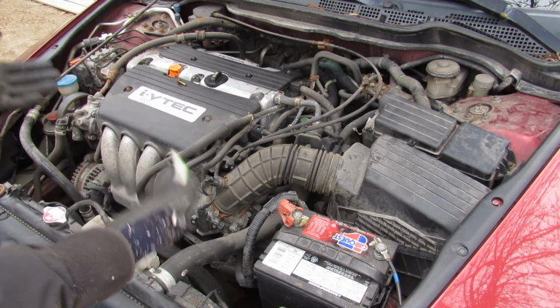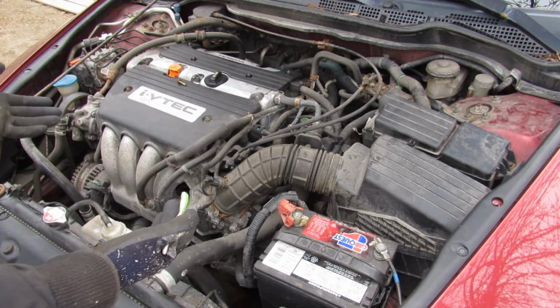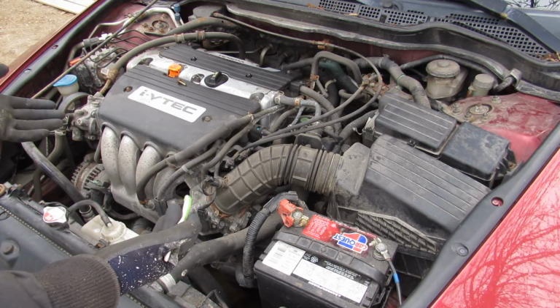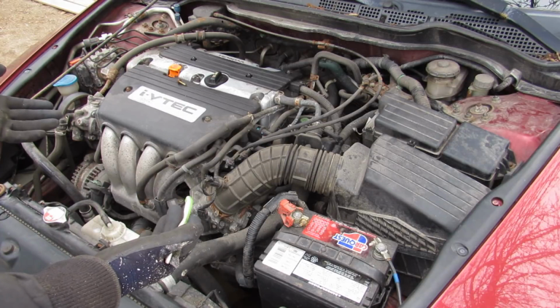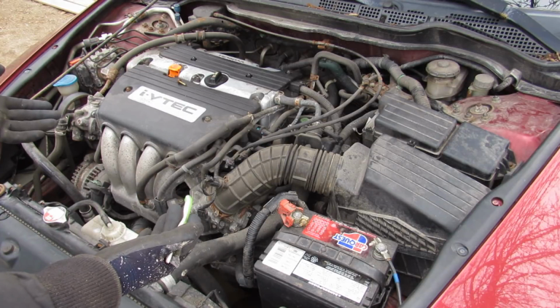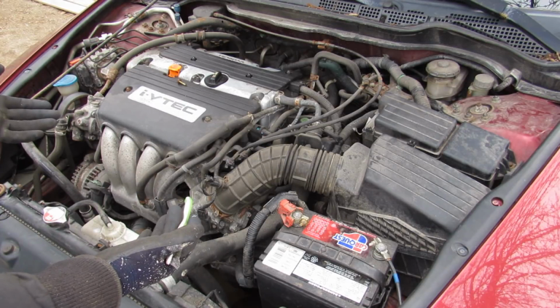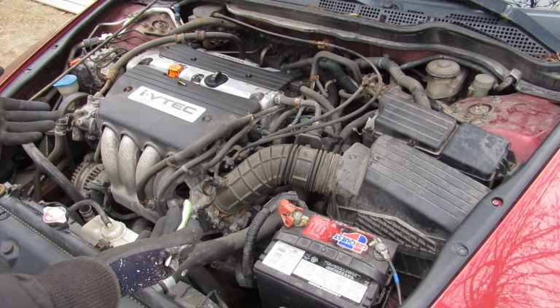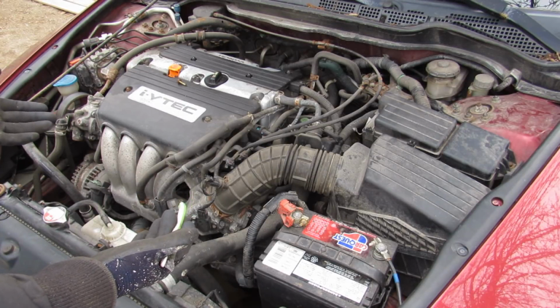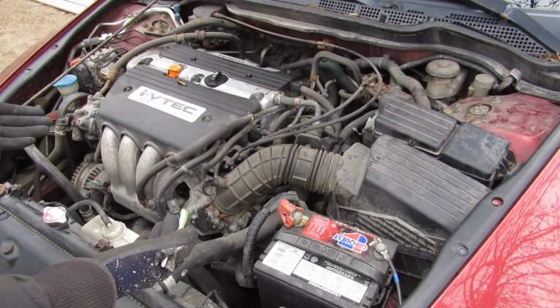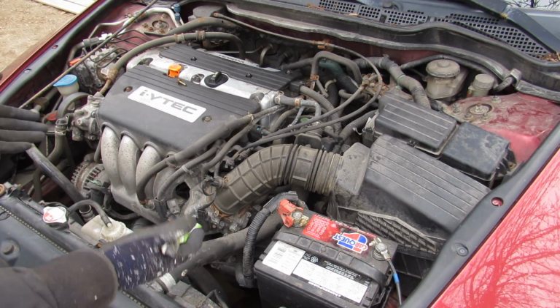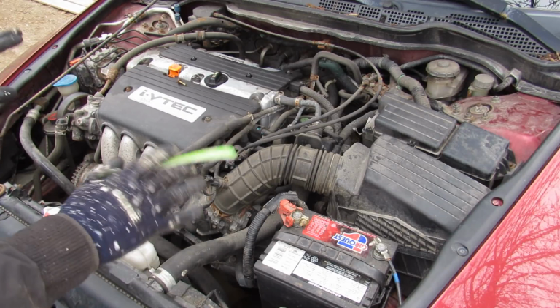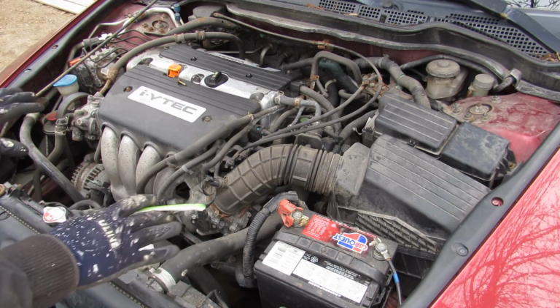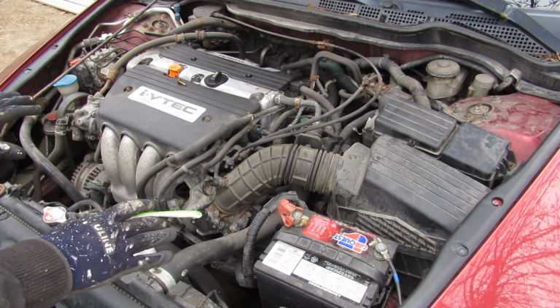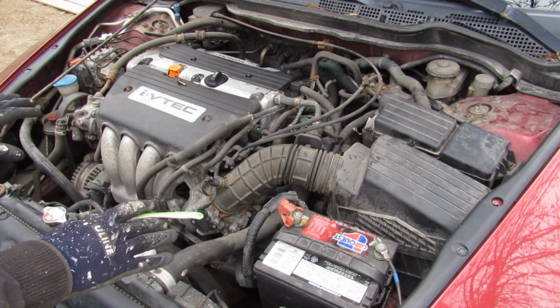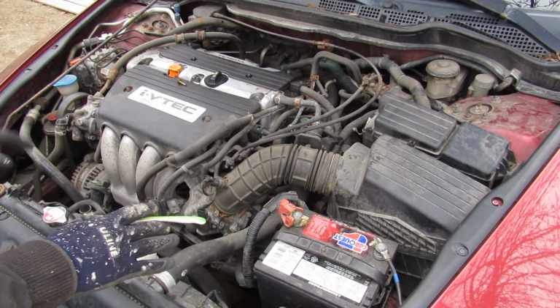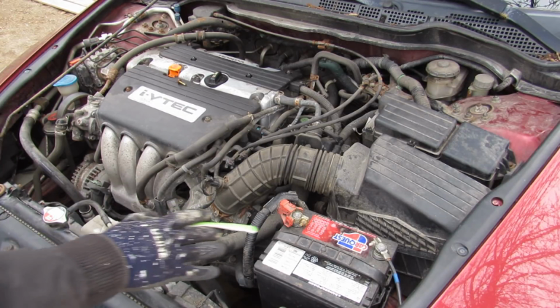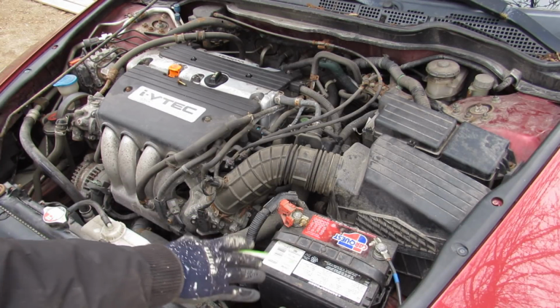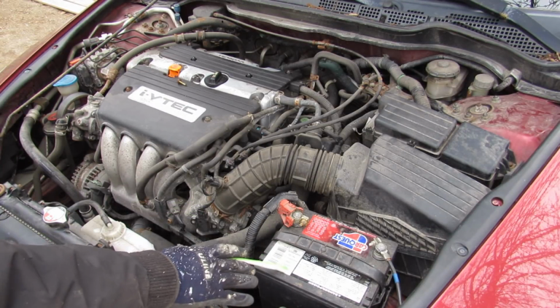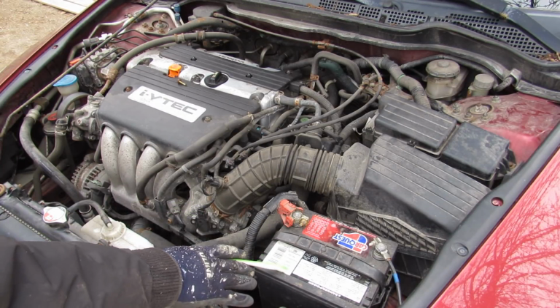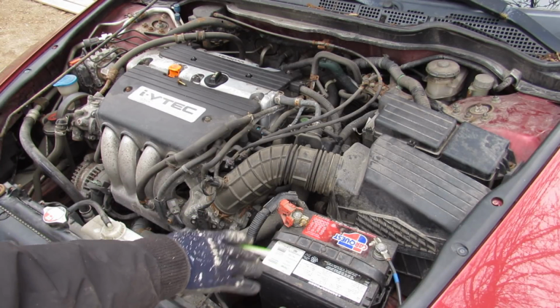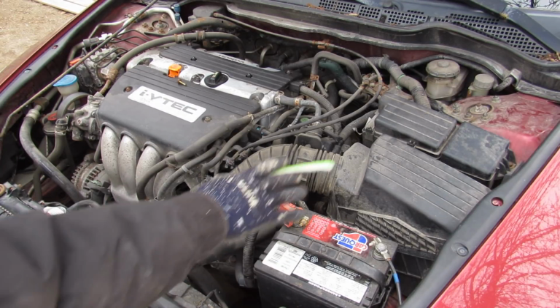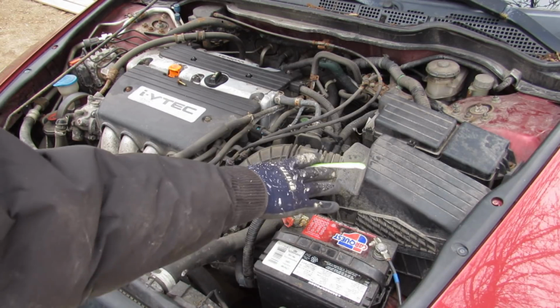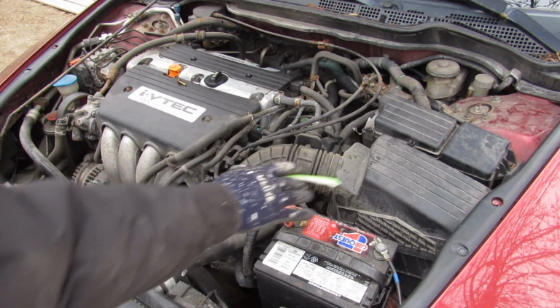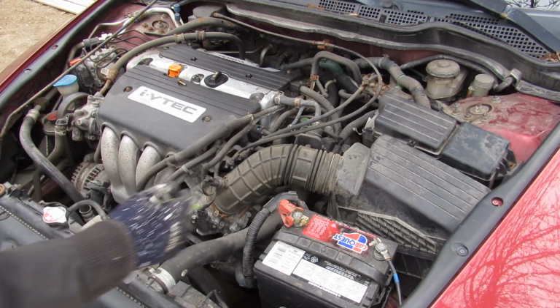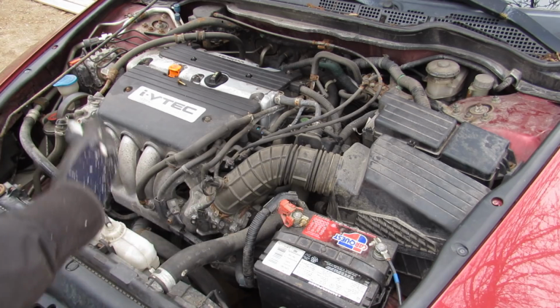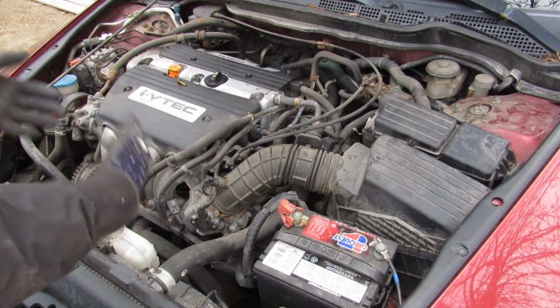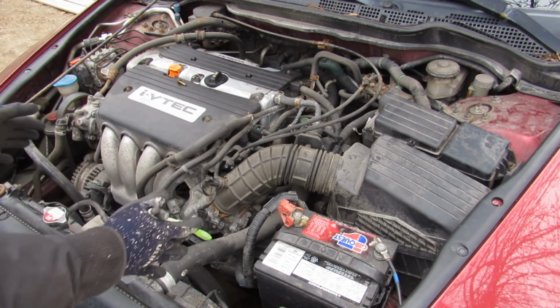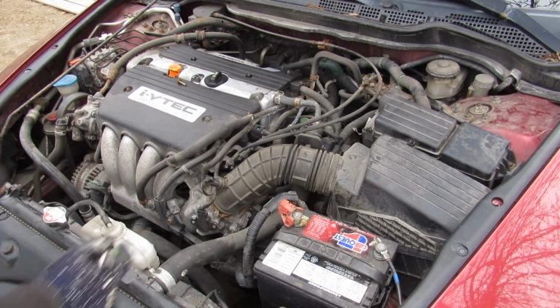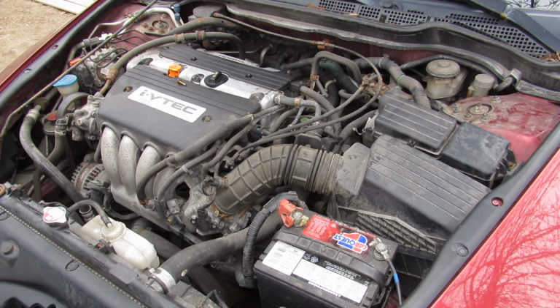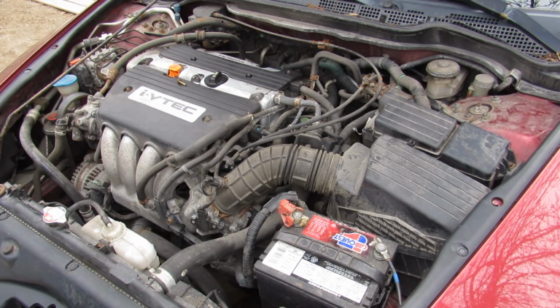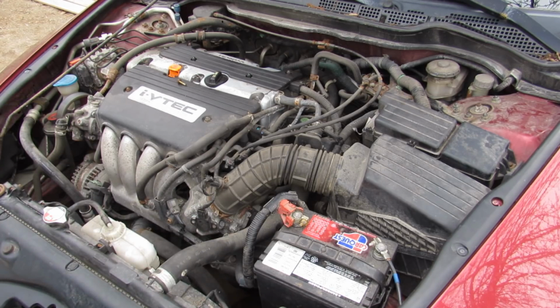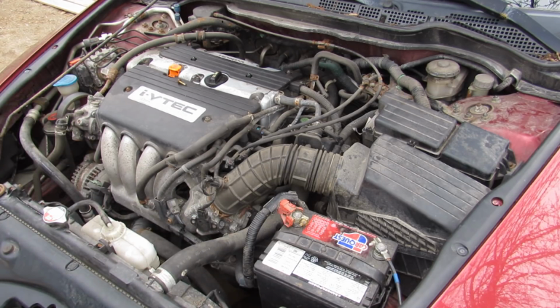When removing an engine or a transmission from a car, the first thing you're going to want to do is remove the battery, the air box, and drain all the fluids from down below.